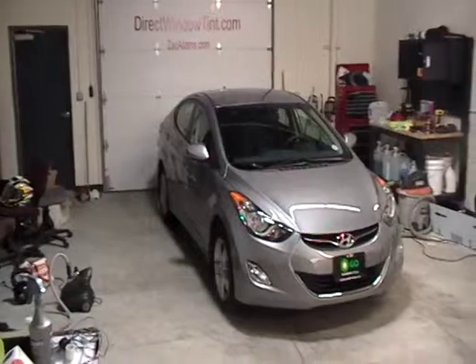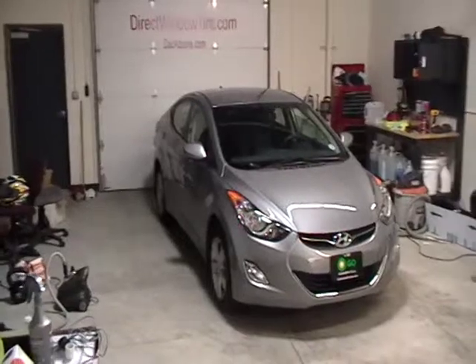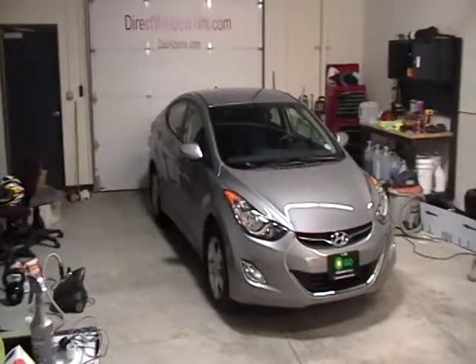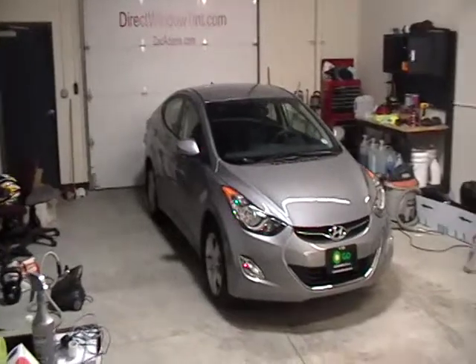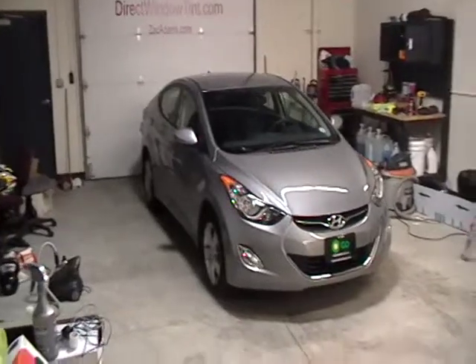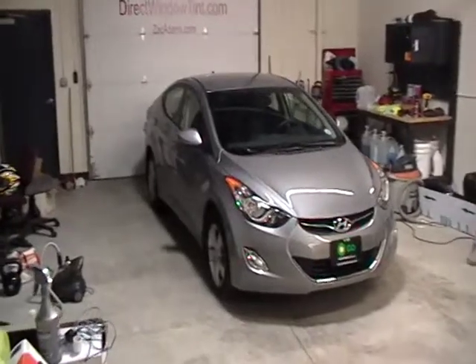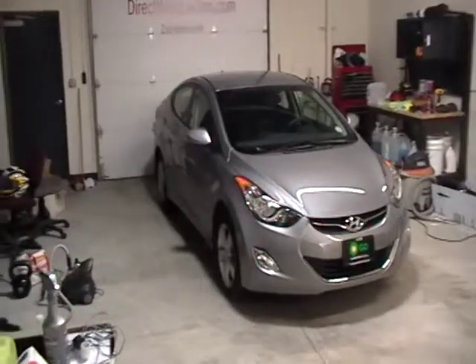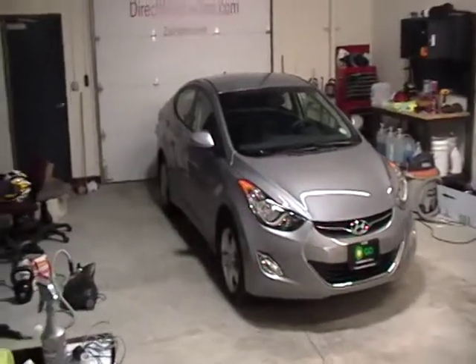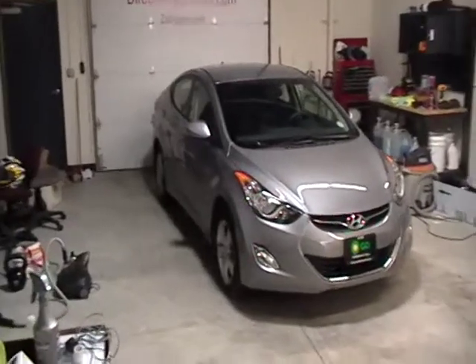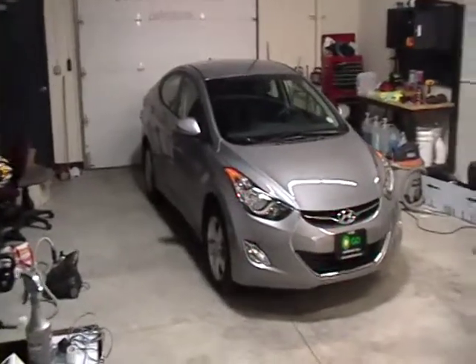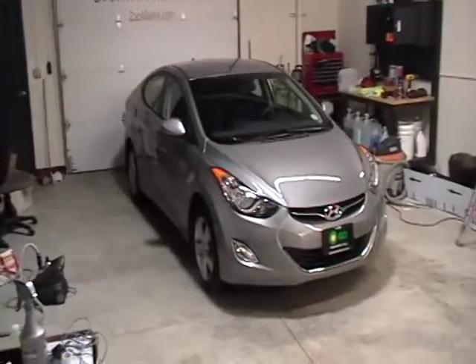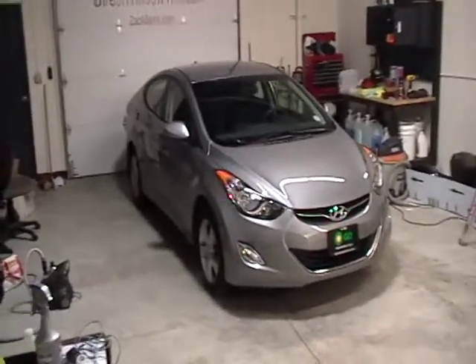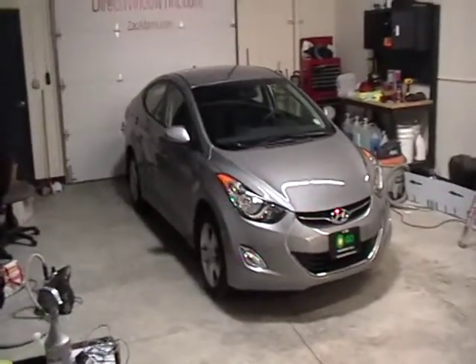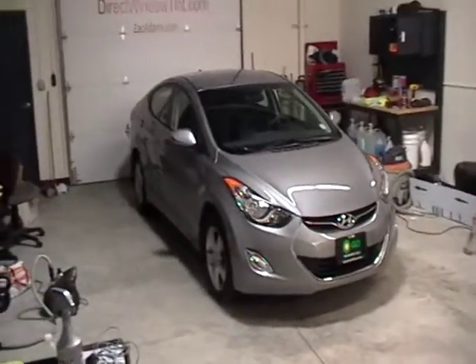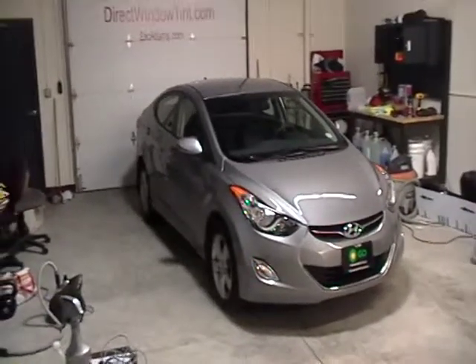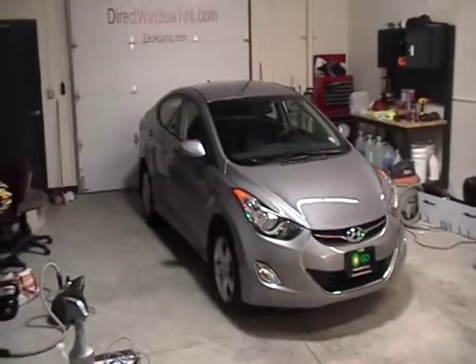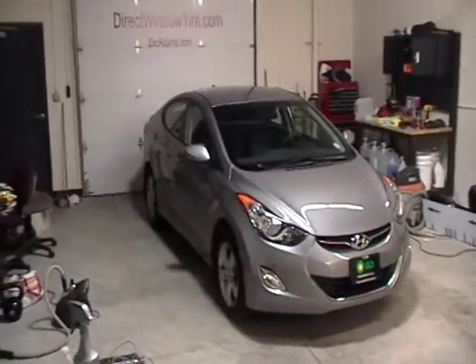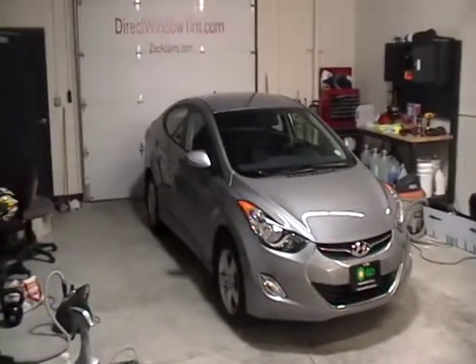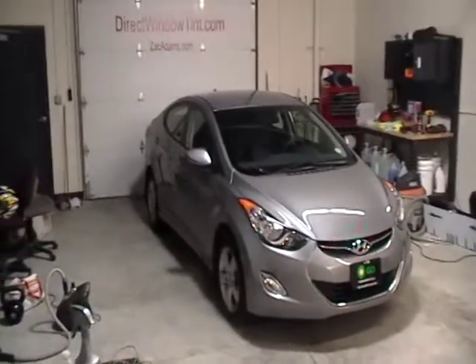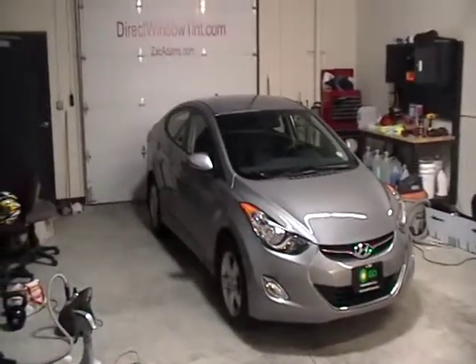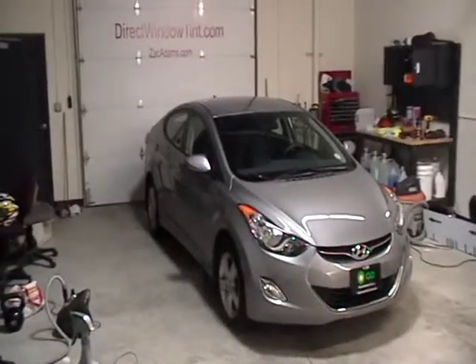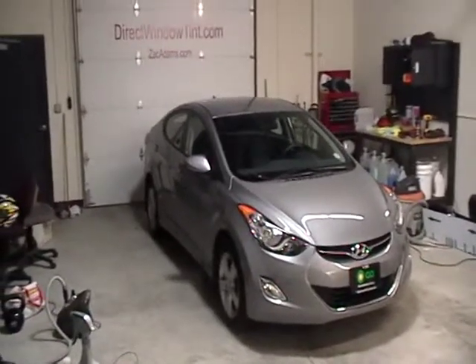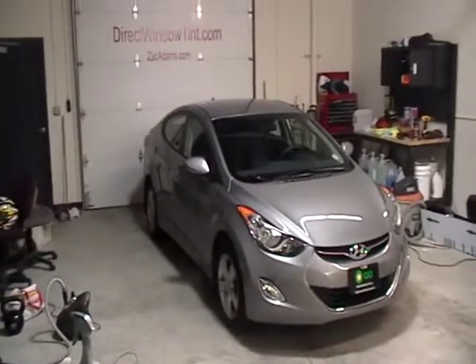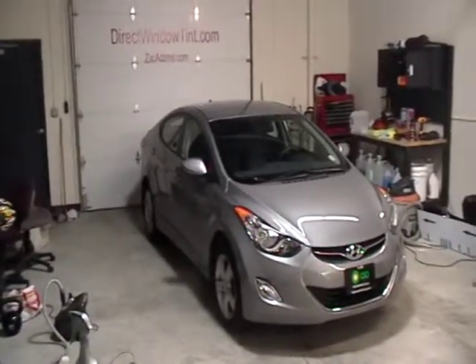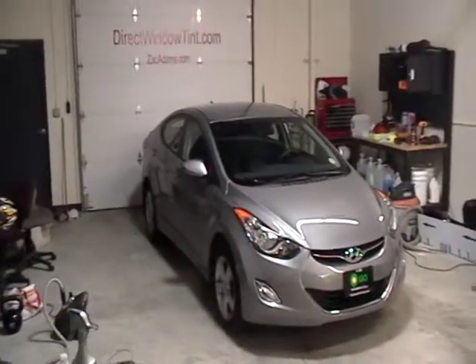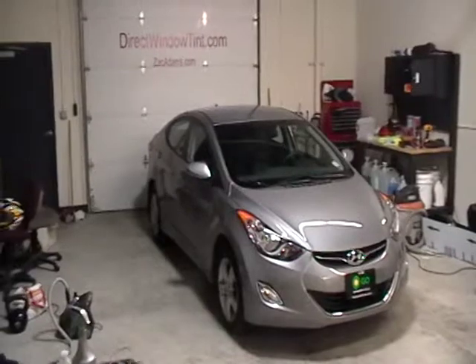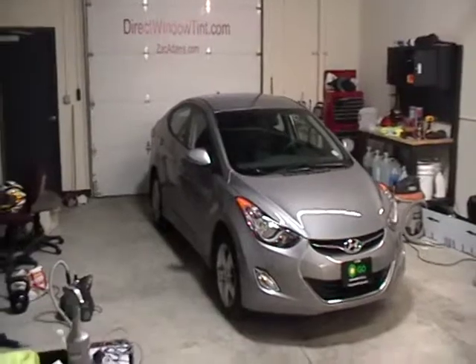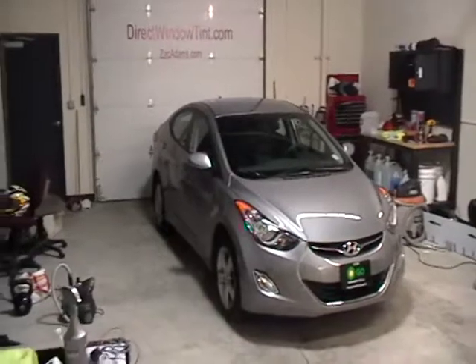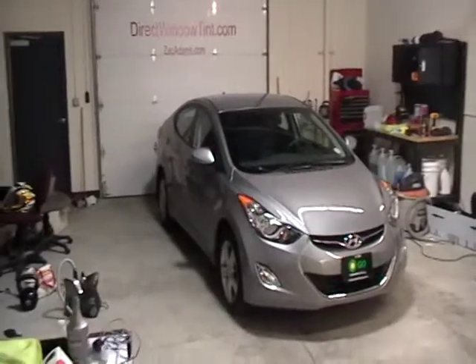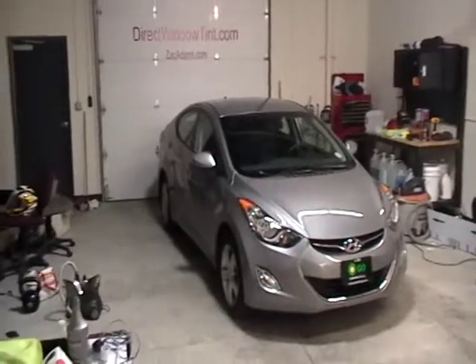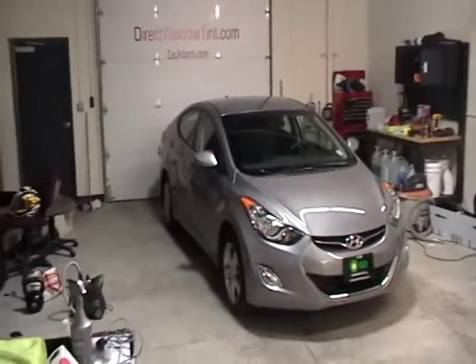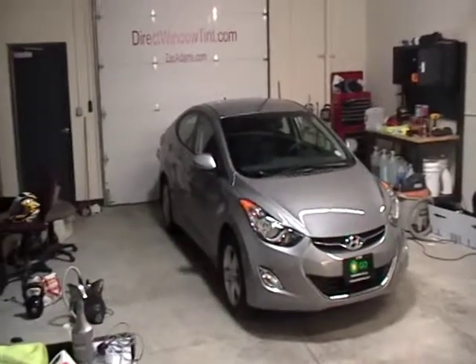All right, welcome everybody. This is Zach Adams, owner, operator, installer at Direct Window Tint.